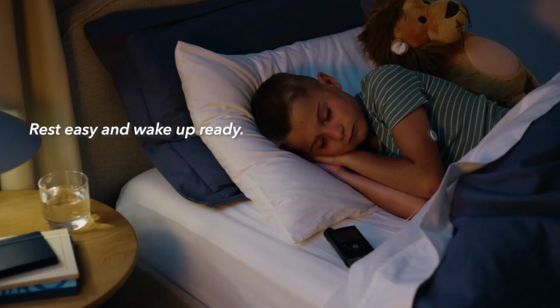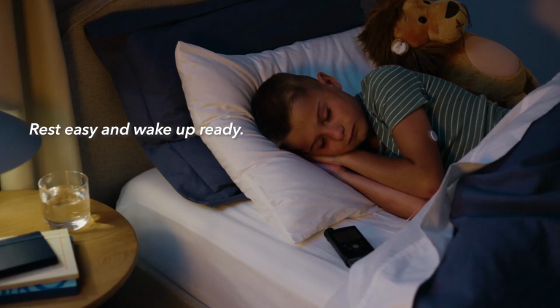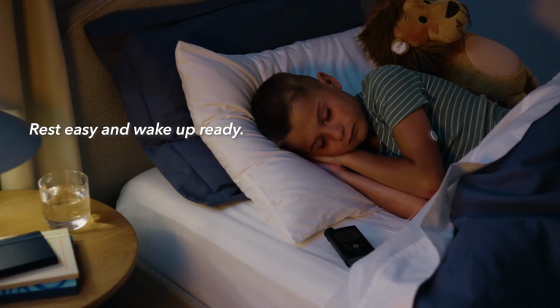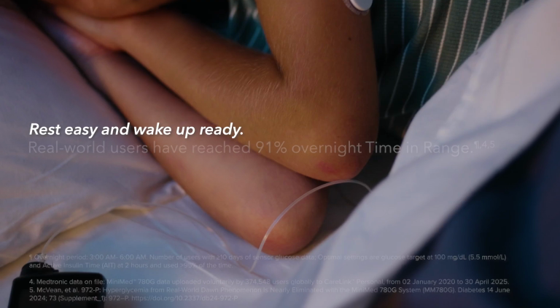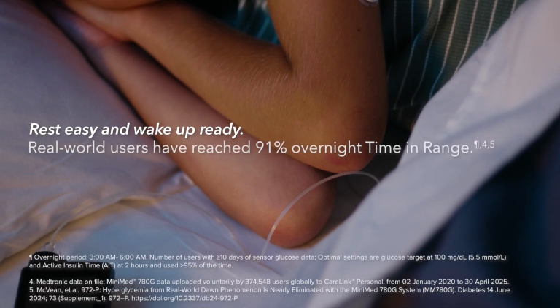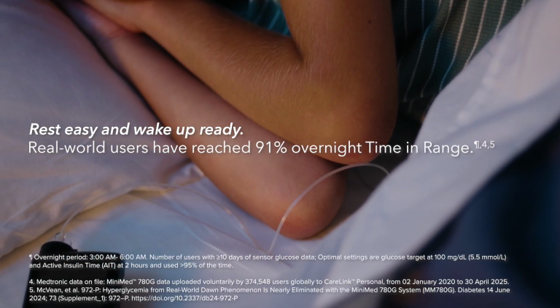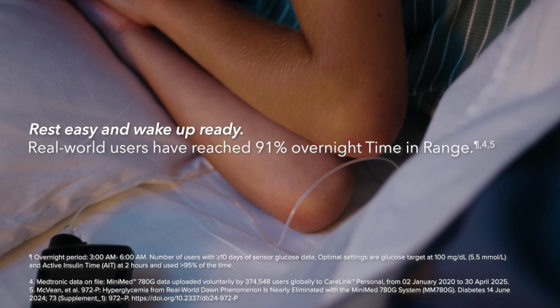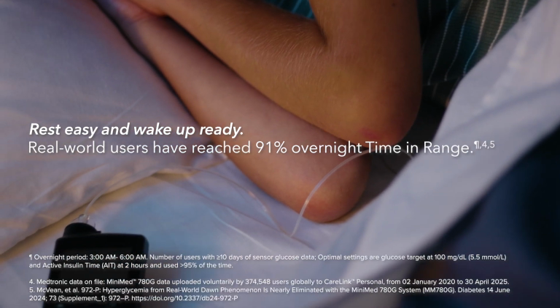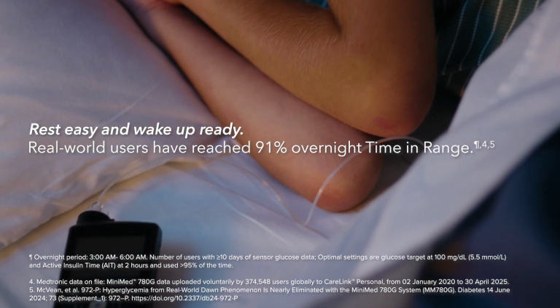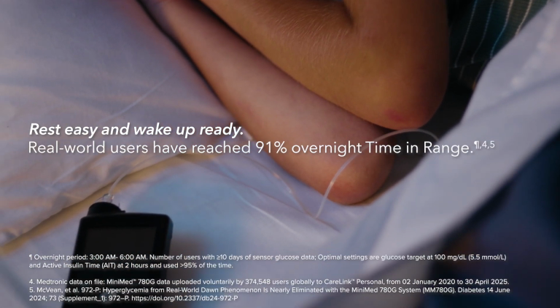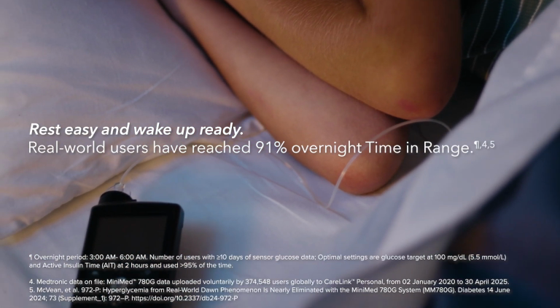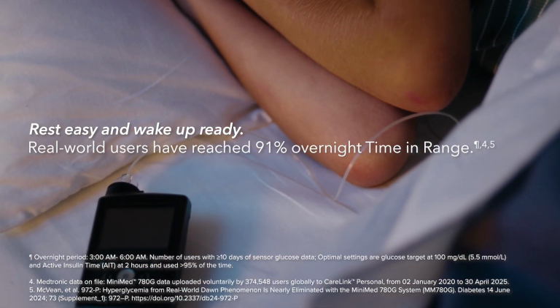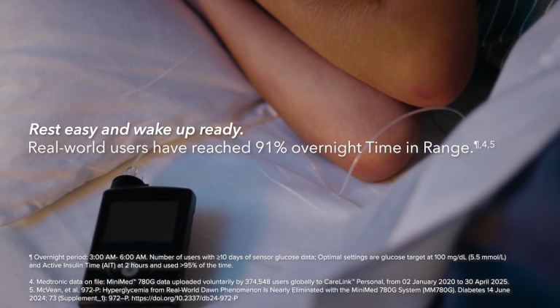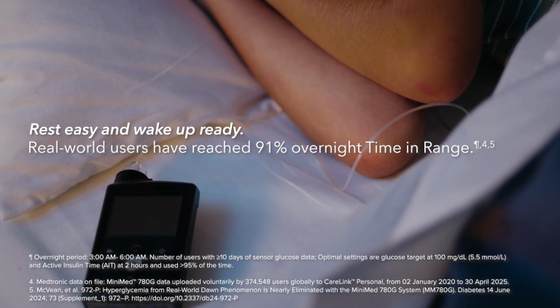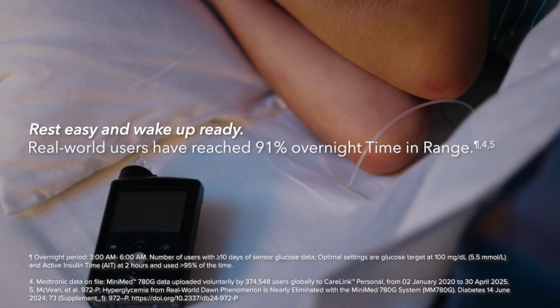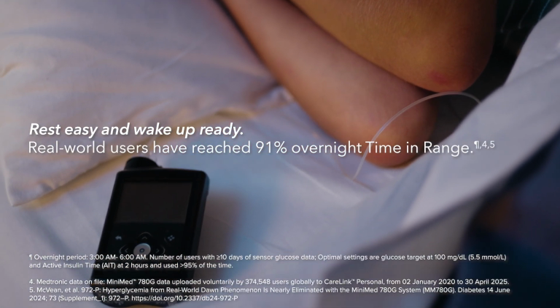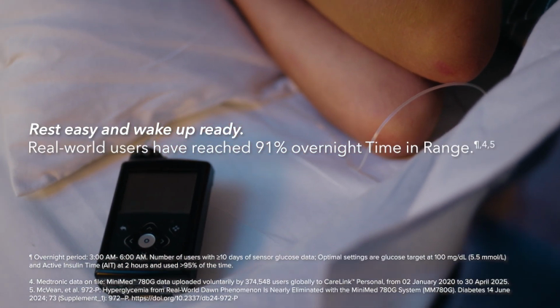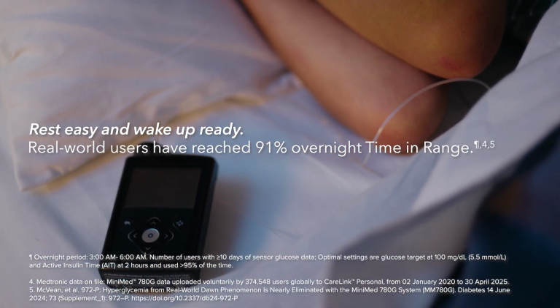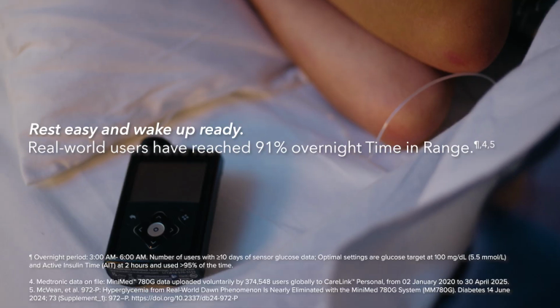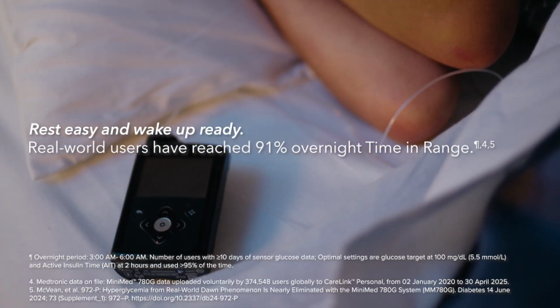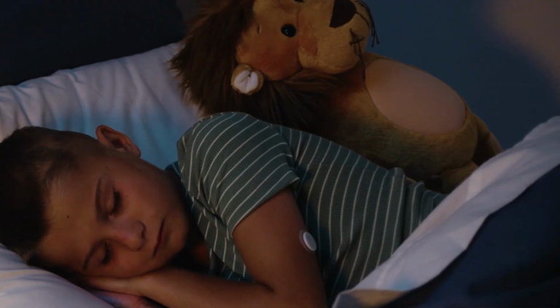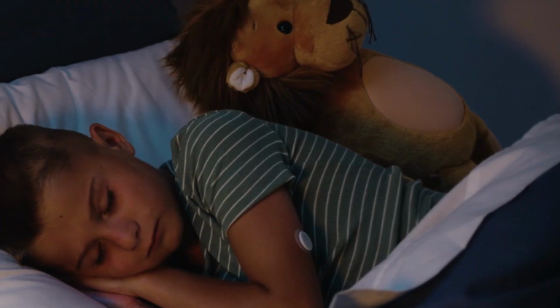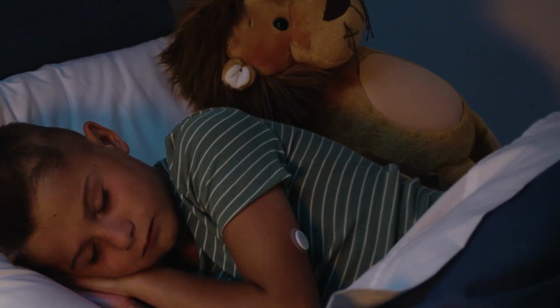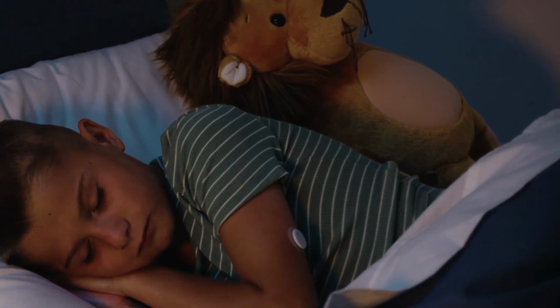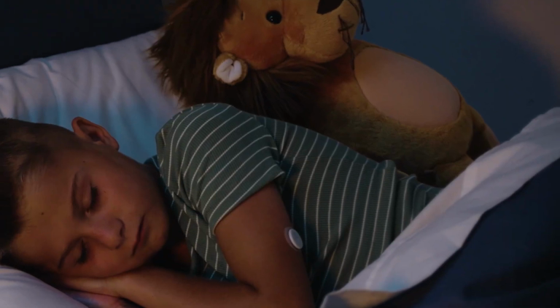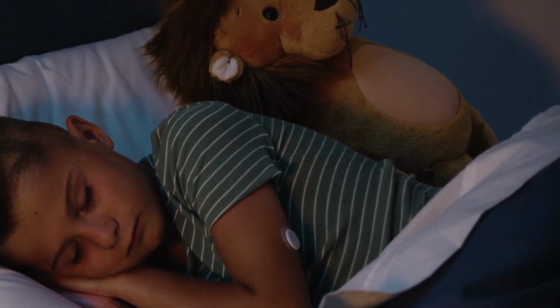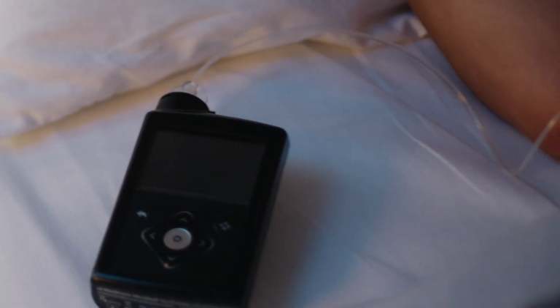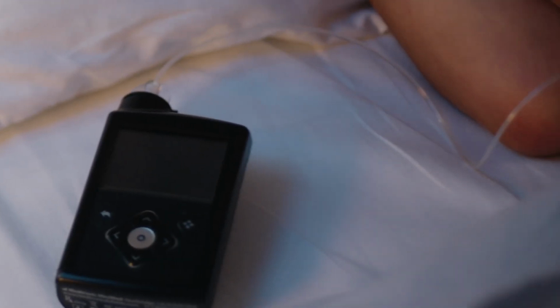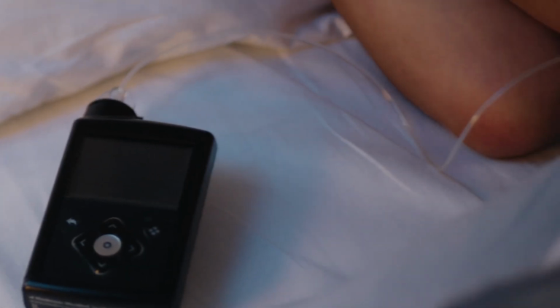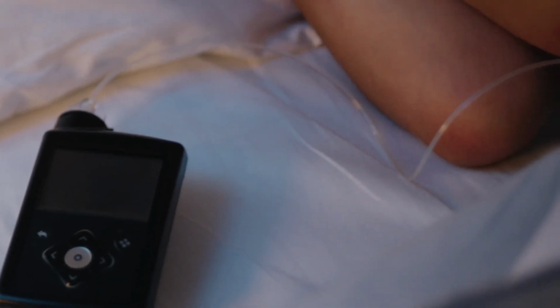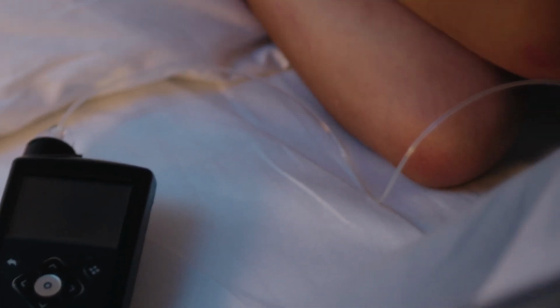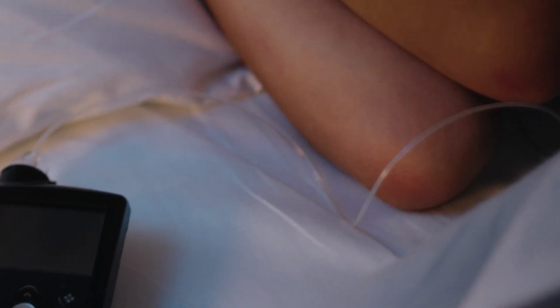Overnight, the system works to provide stable blood sugar levels. That means fewer alarms, fewer worries, and more sleep.